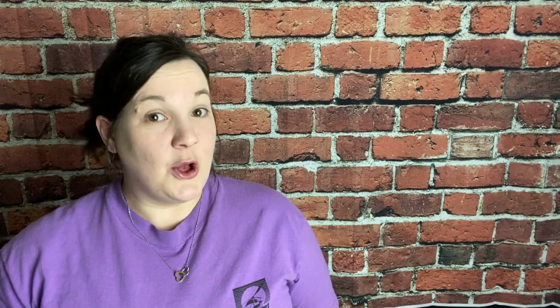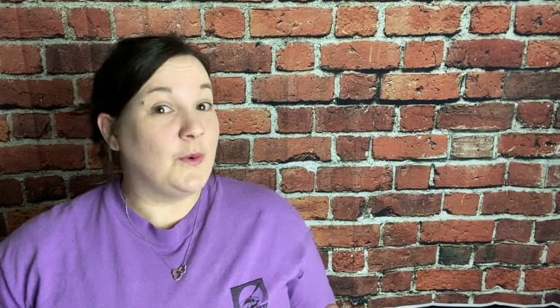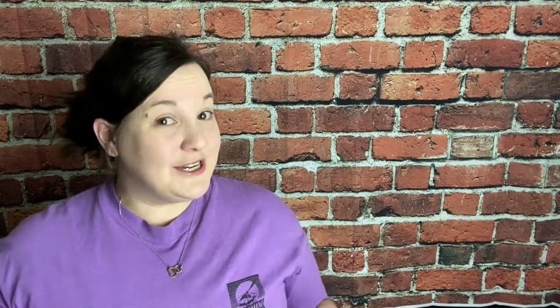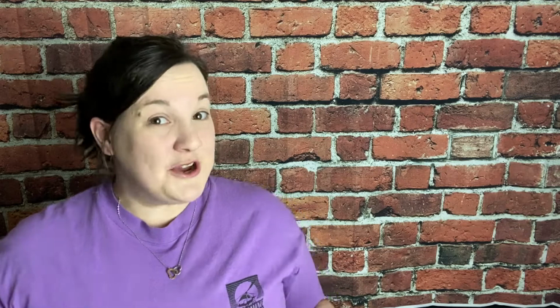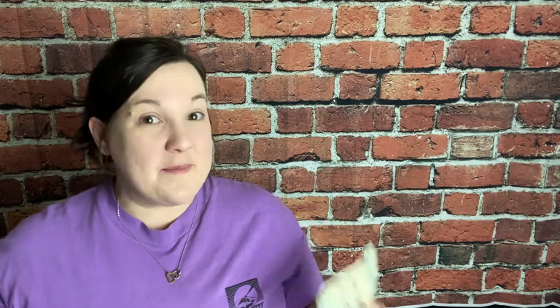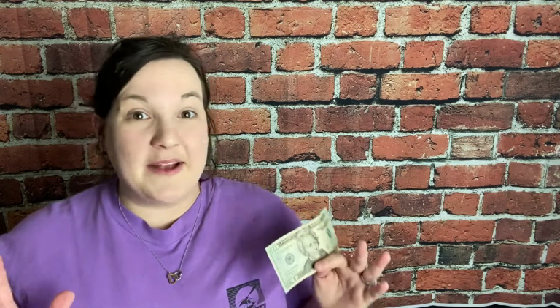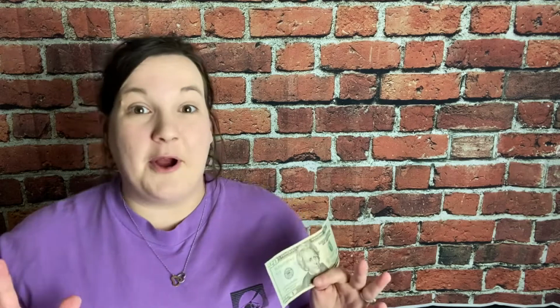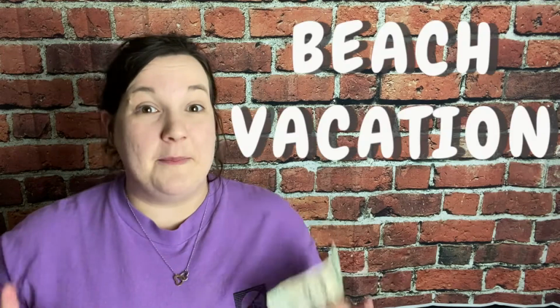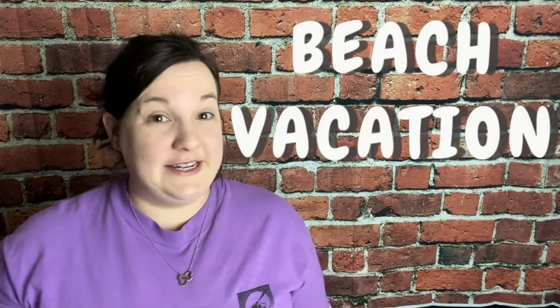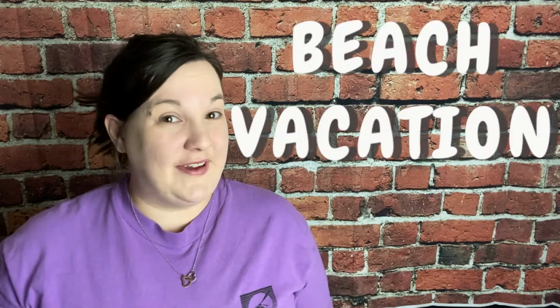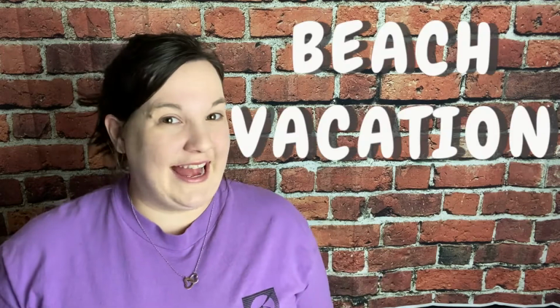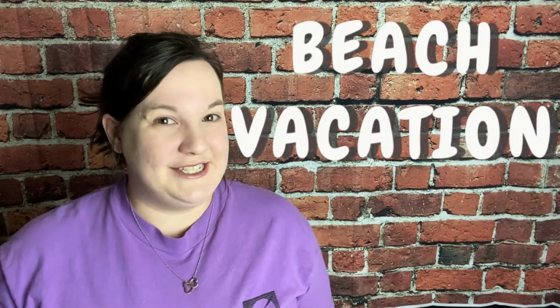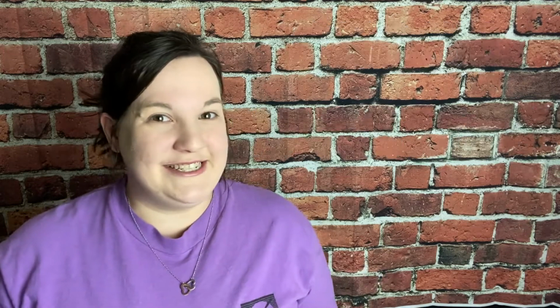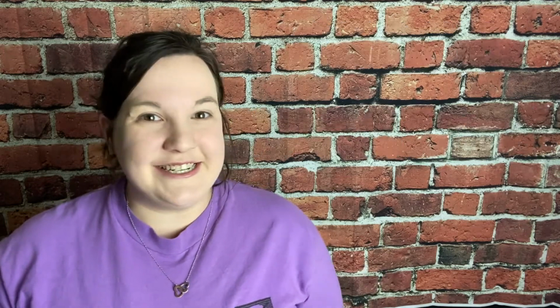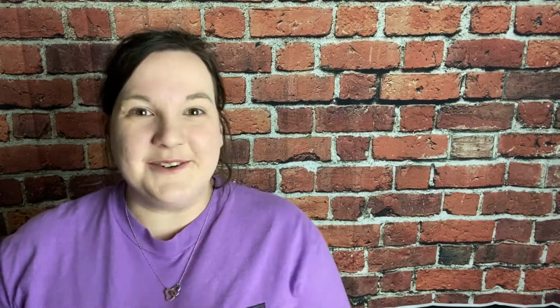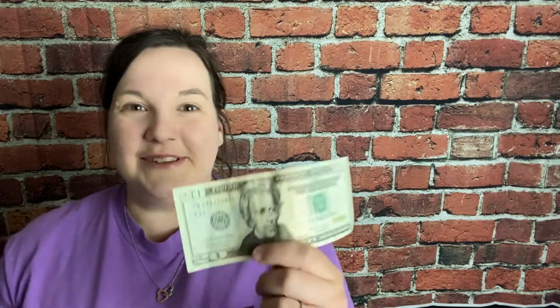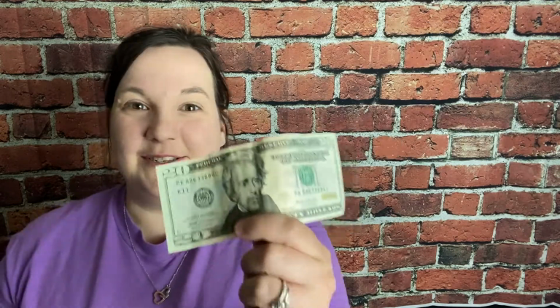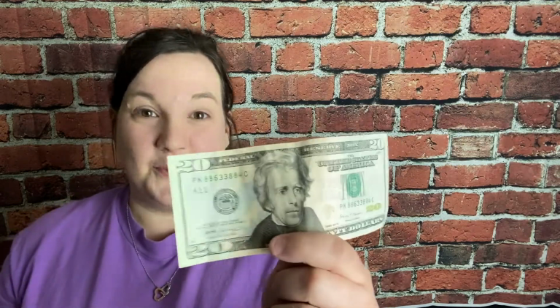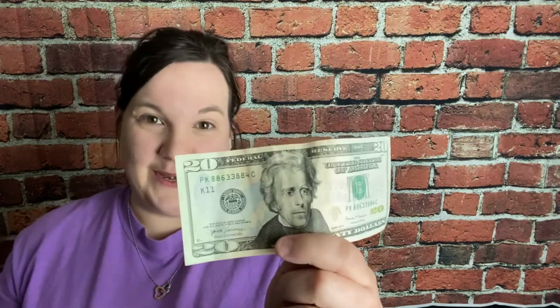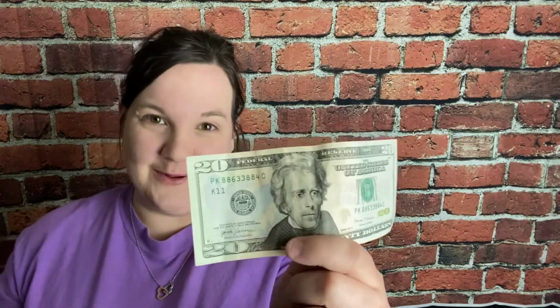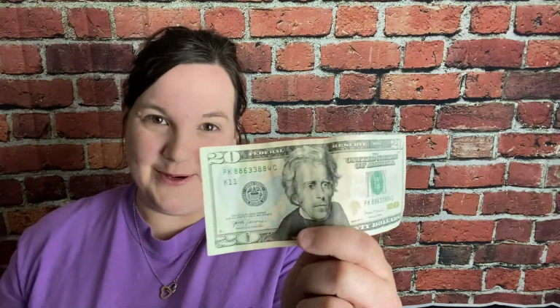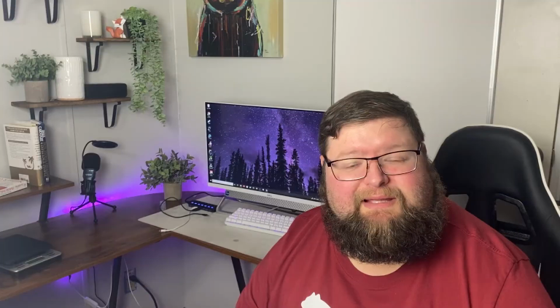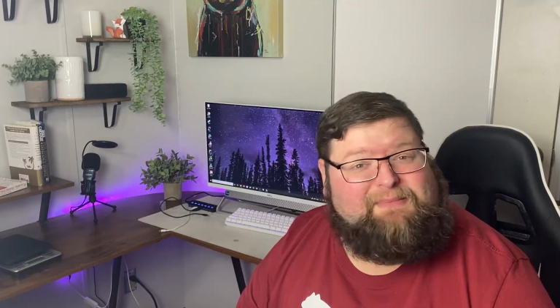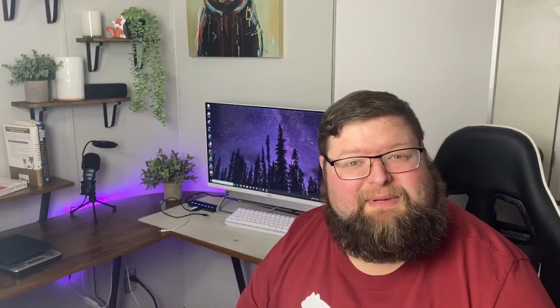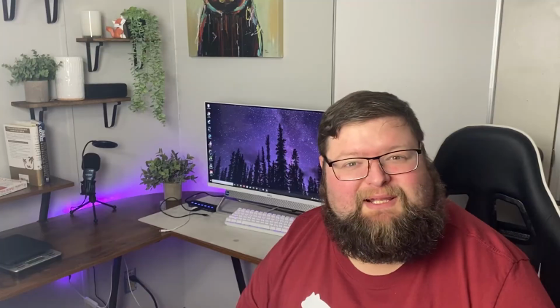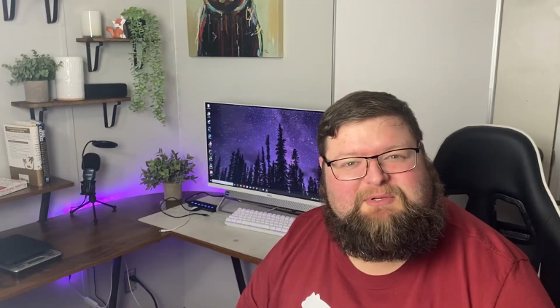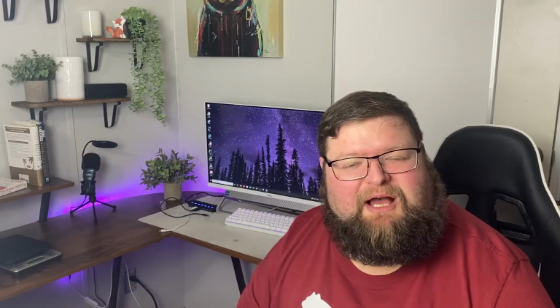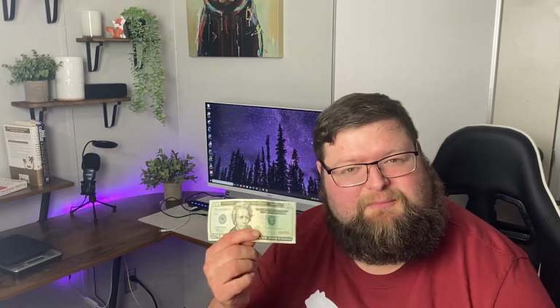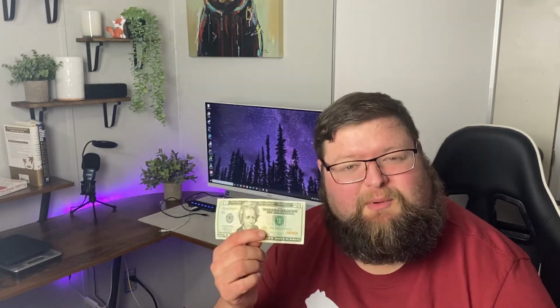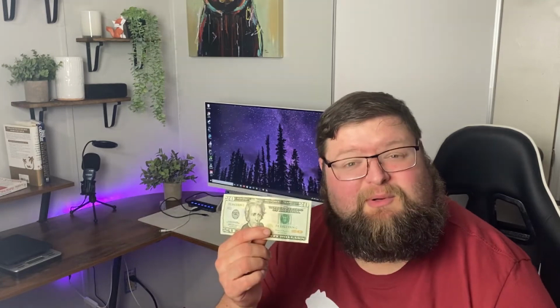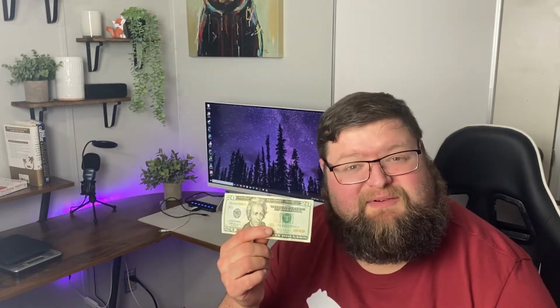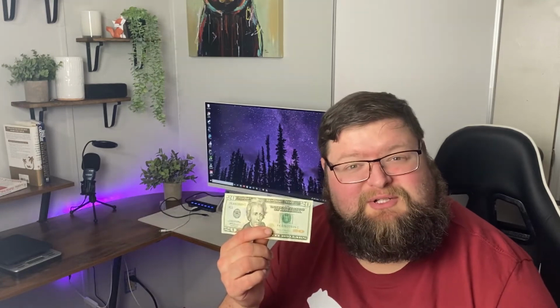We're going to try to pay for our beach vacation this year with this $20 bill. It may be a long shot, but we're going to give it a try.